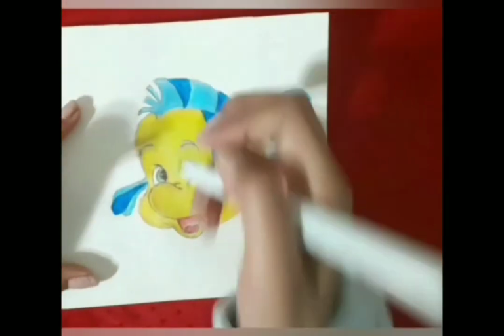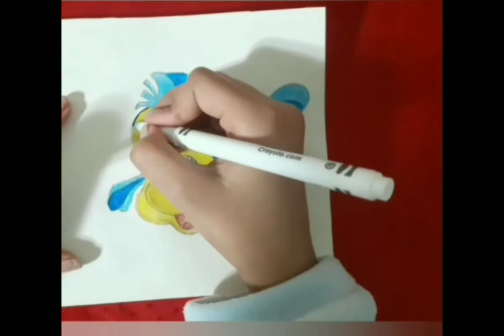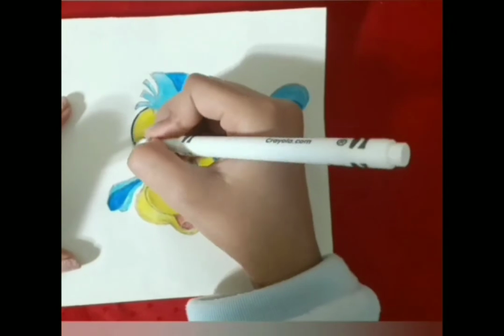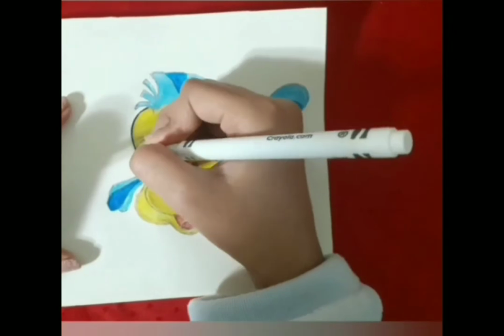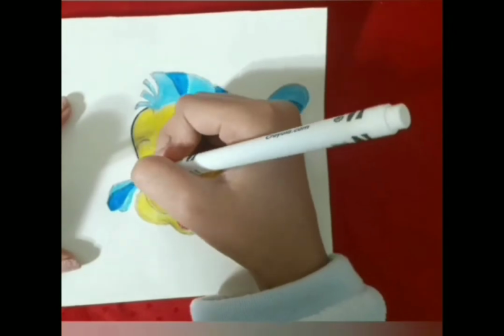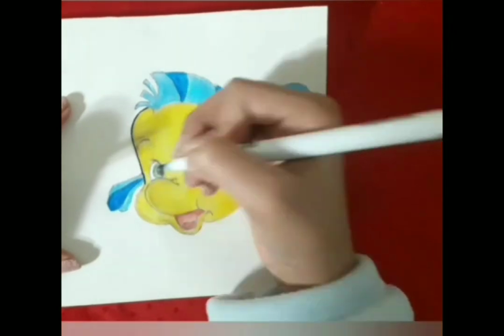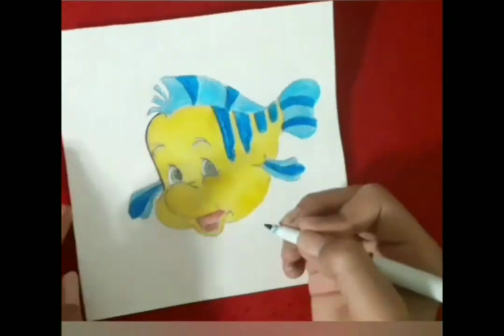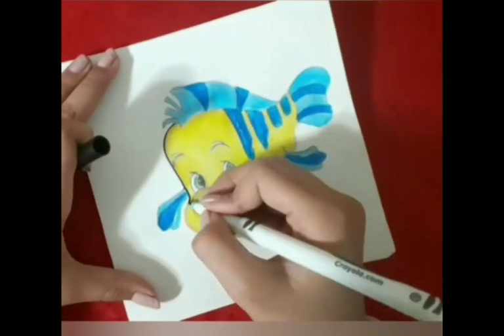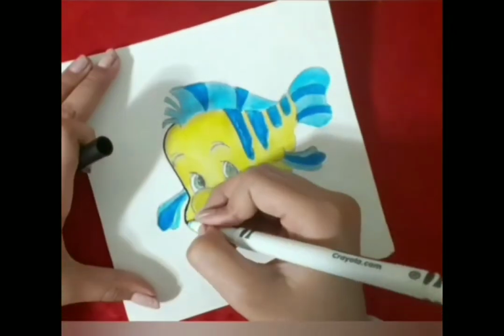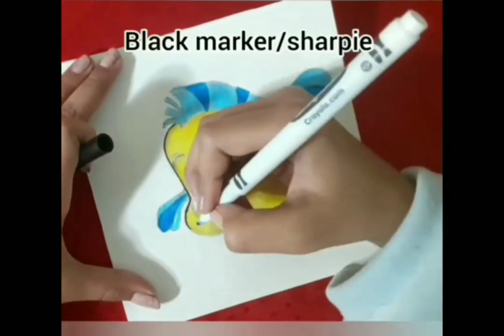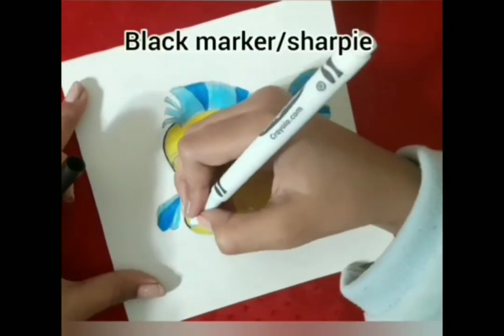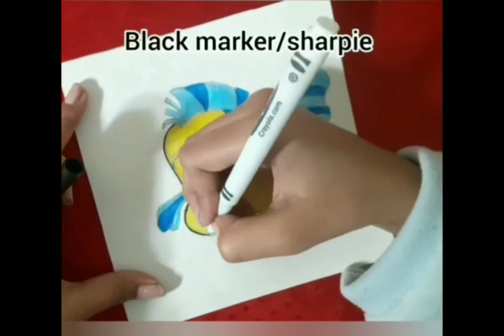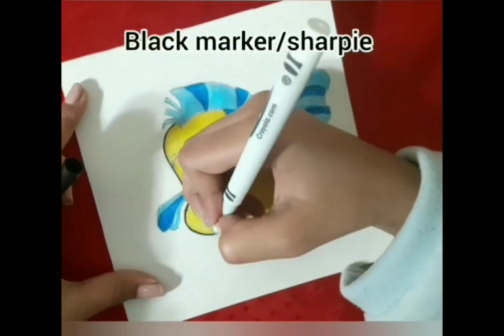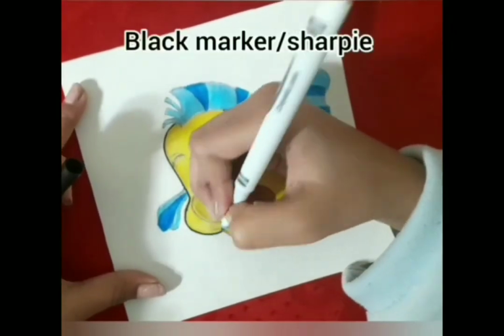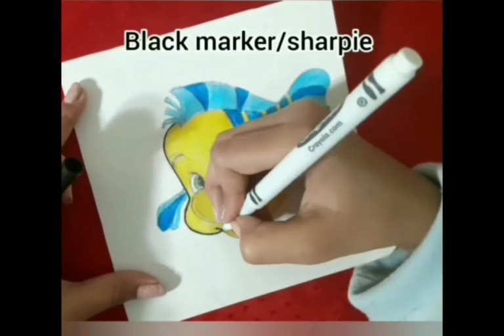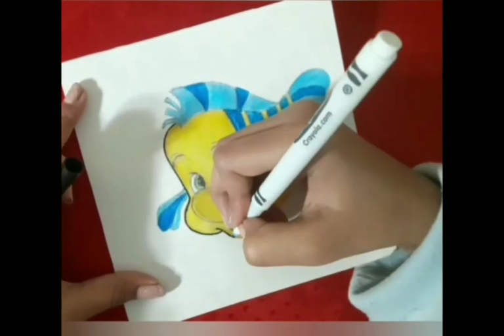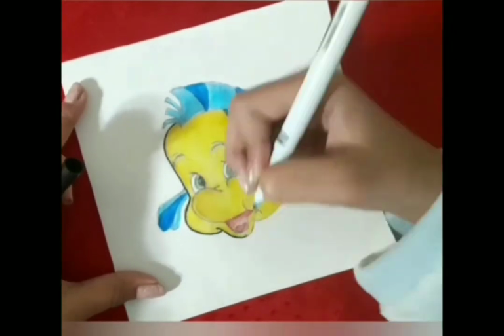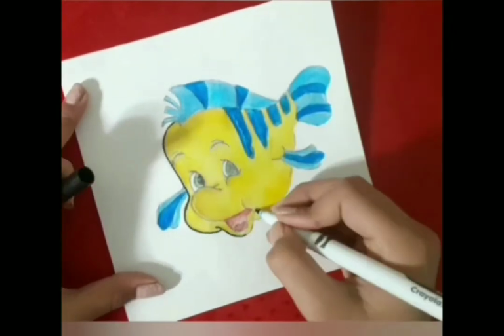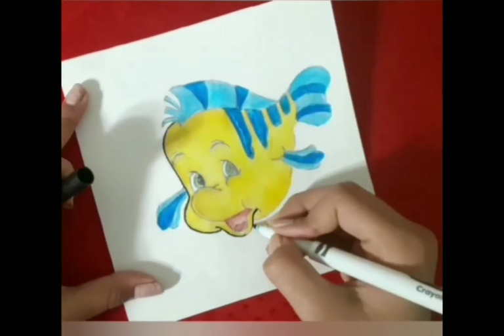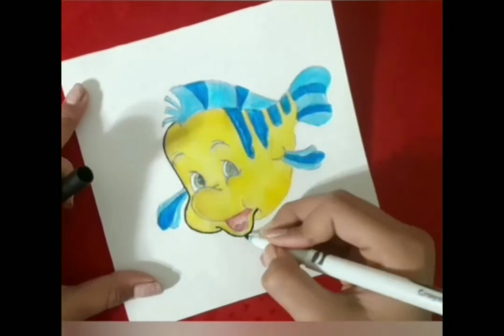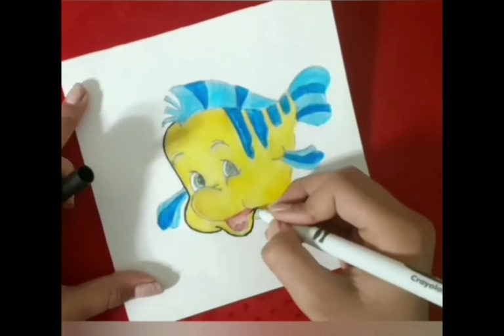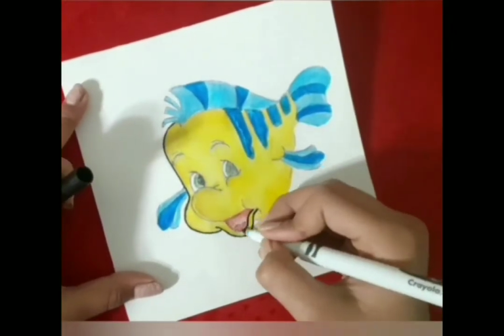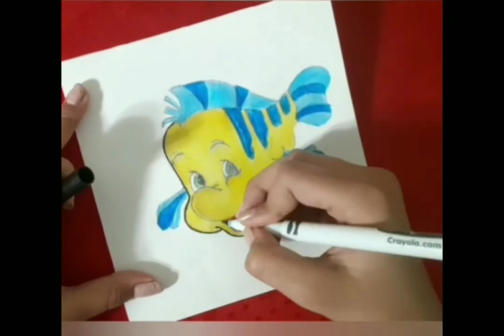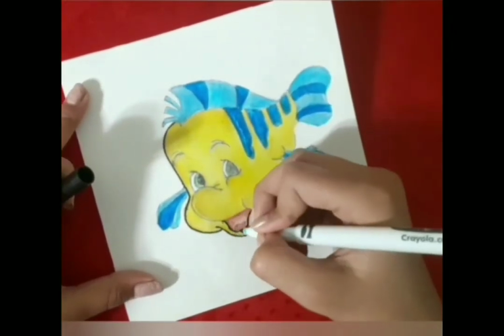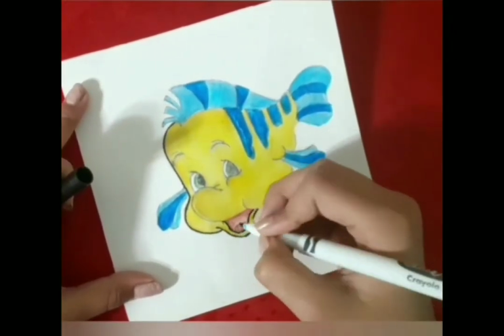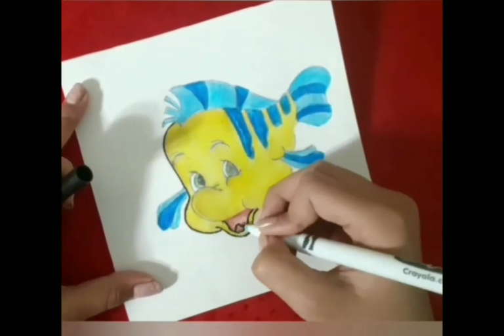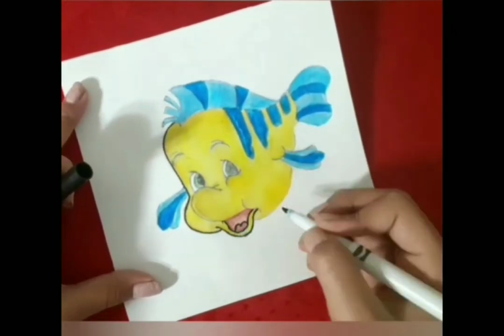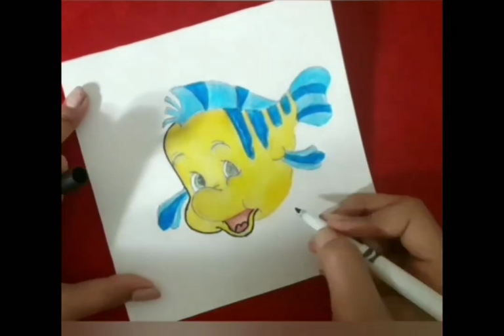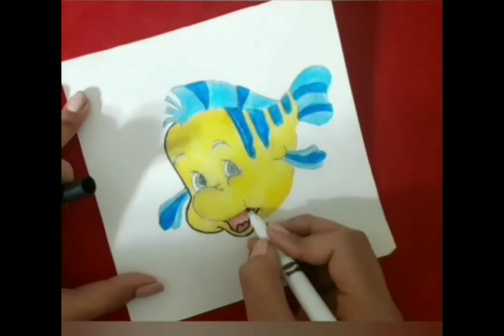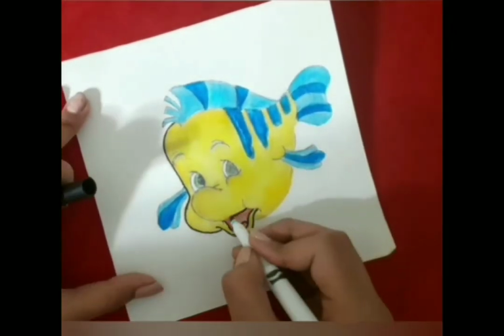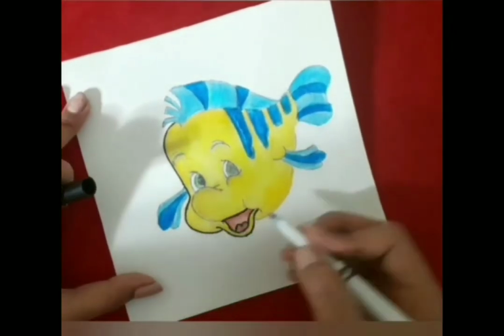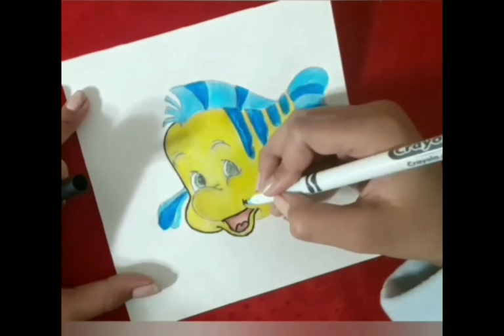I'm using a black Sharpie or marker to outline his body, just so he stands out a bit more.